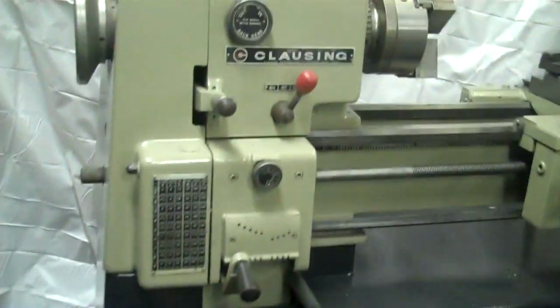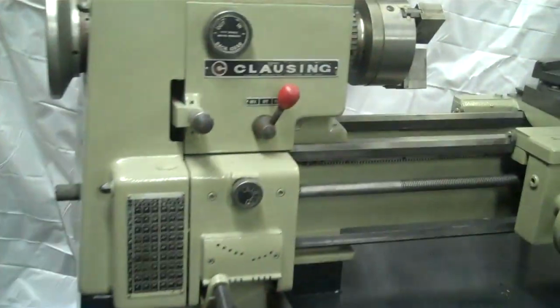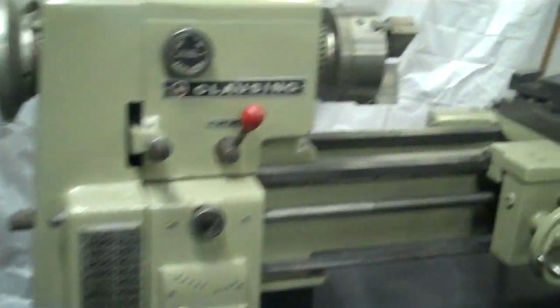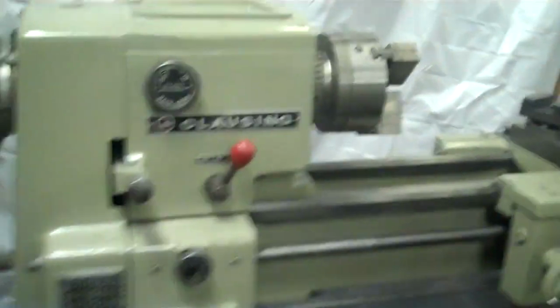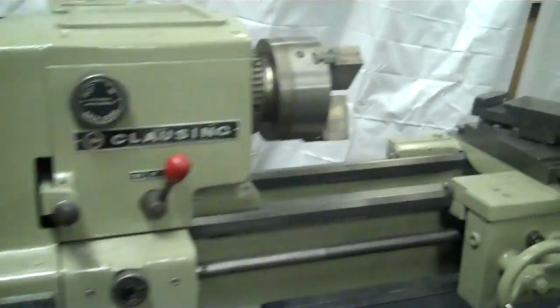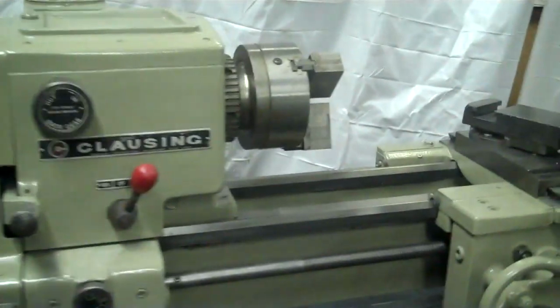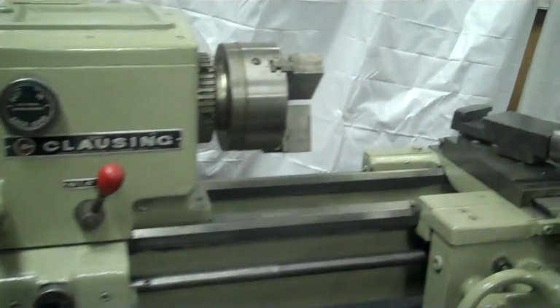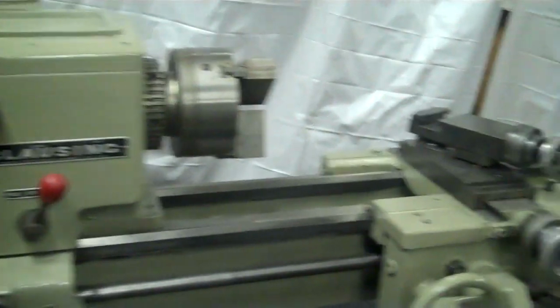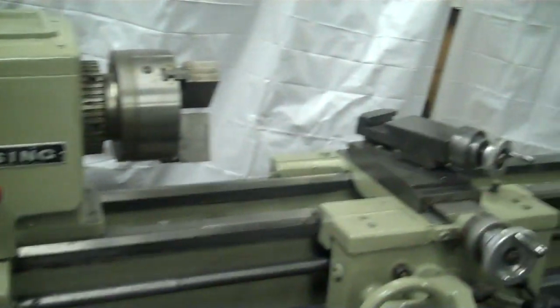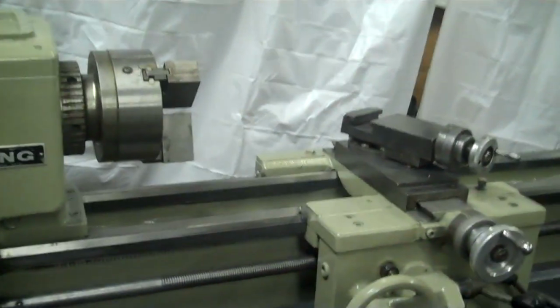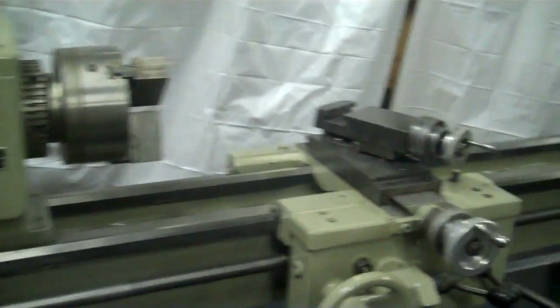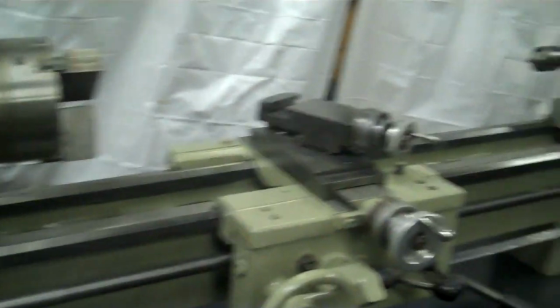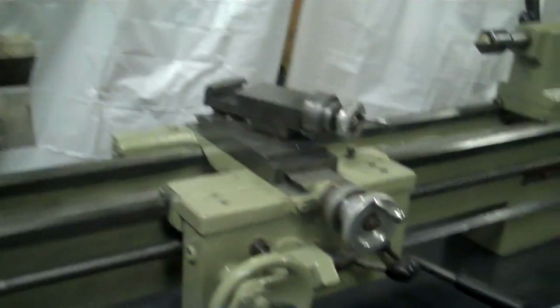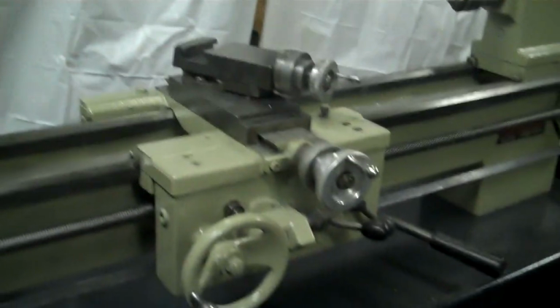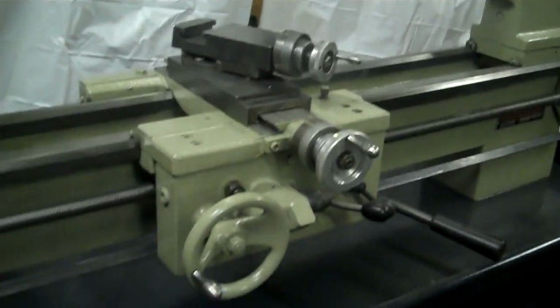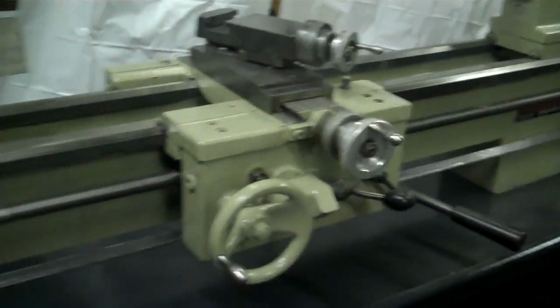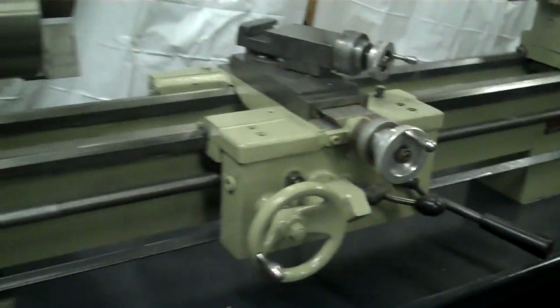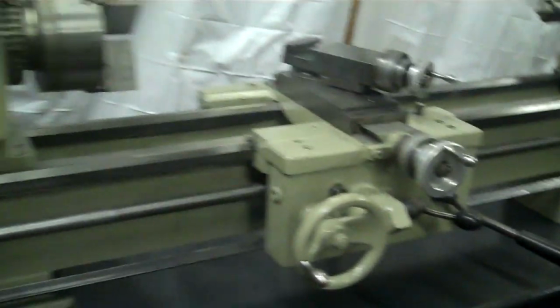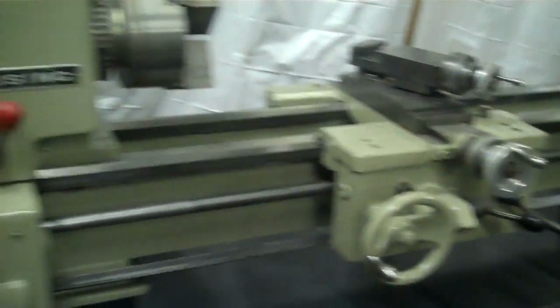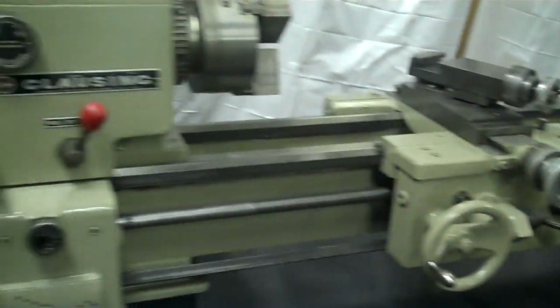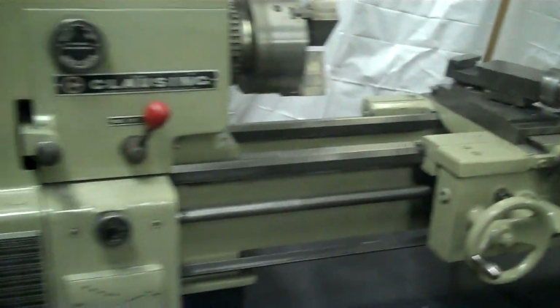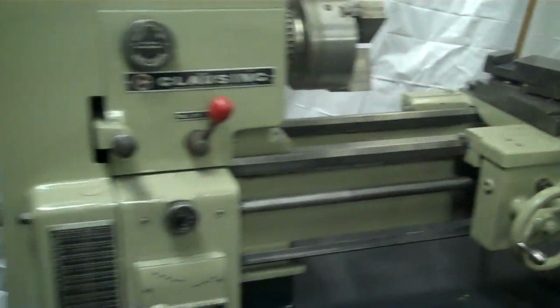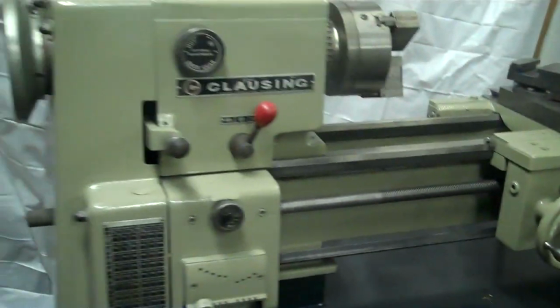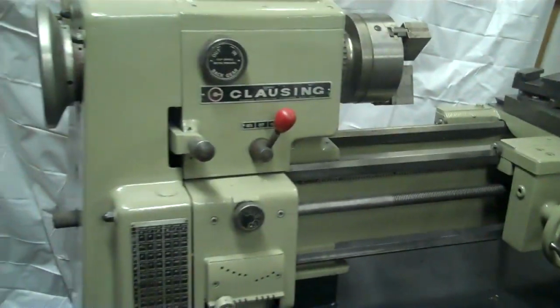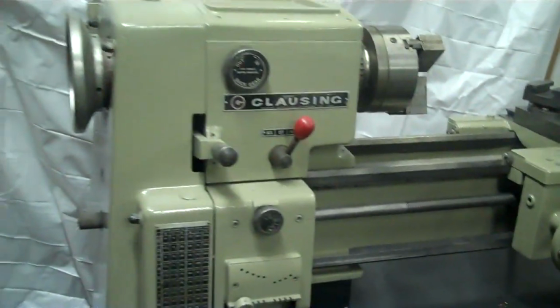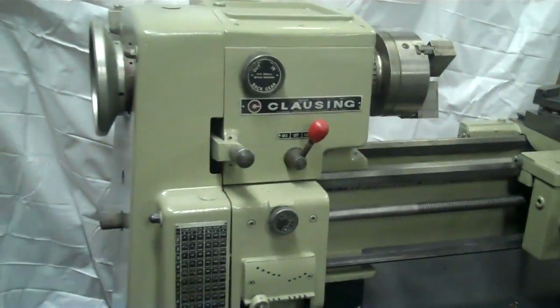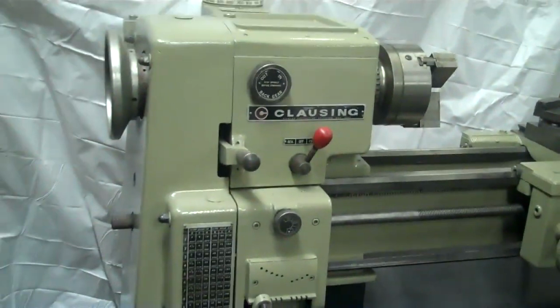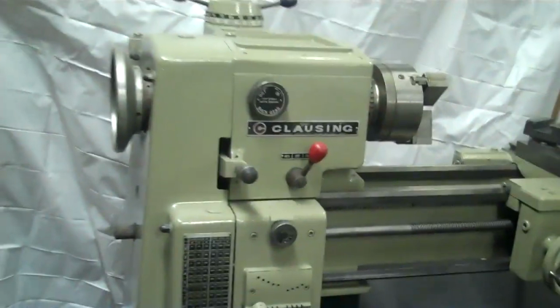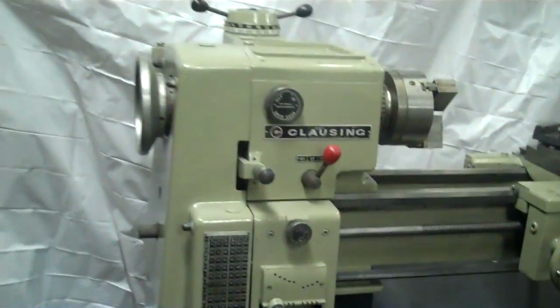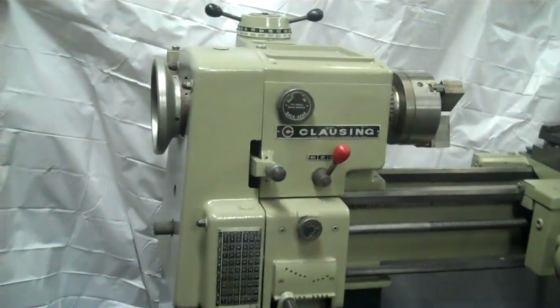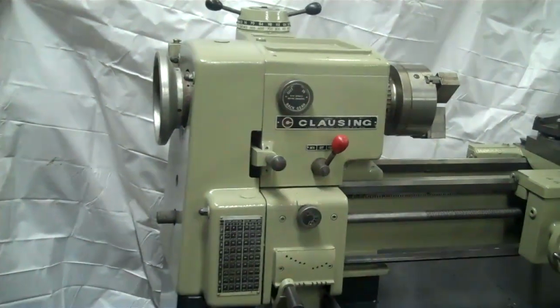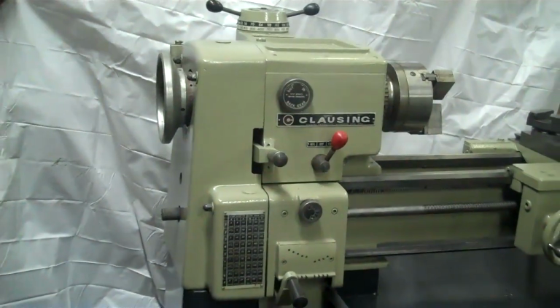Comes with a three-jaw chuck, quick change tool holder, and various other tooling with it.